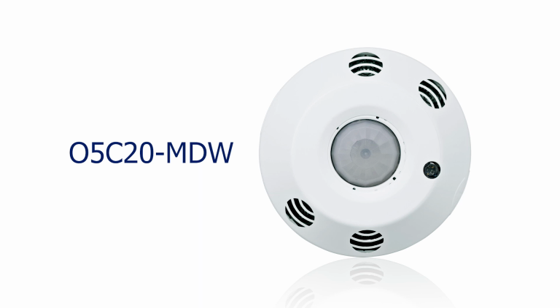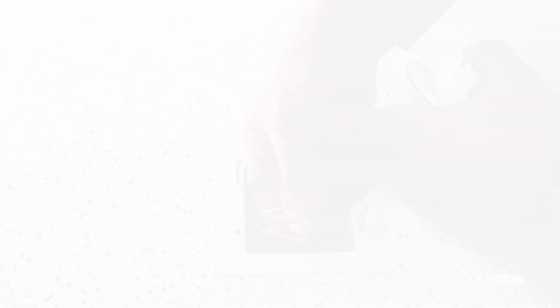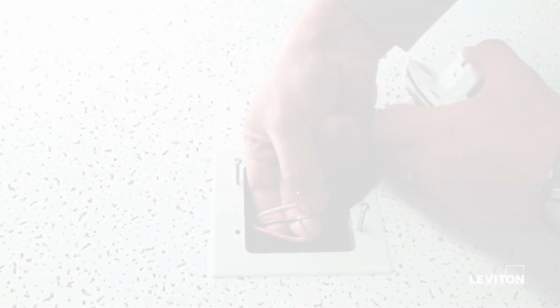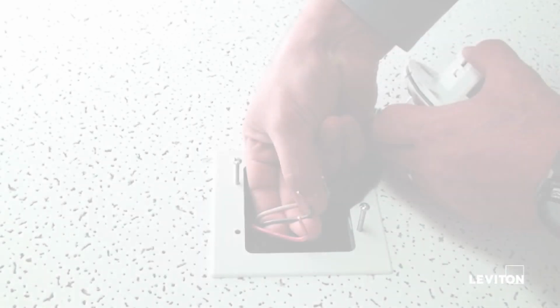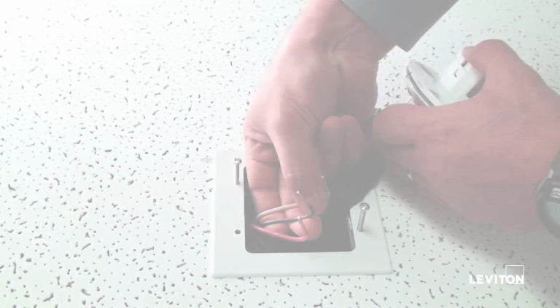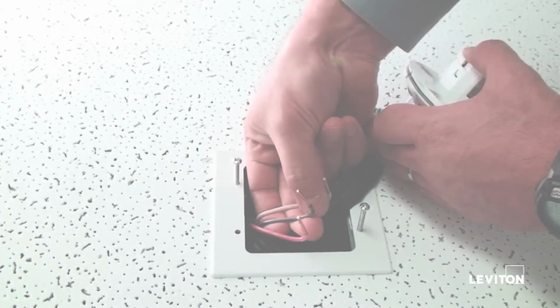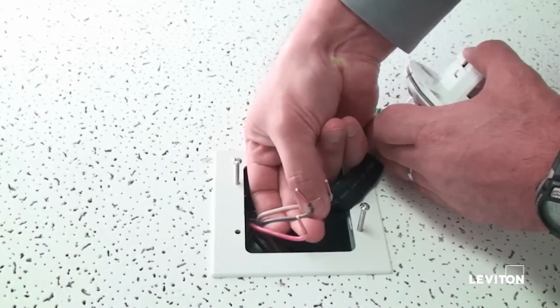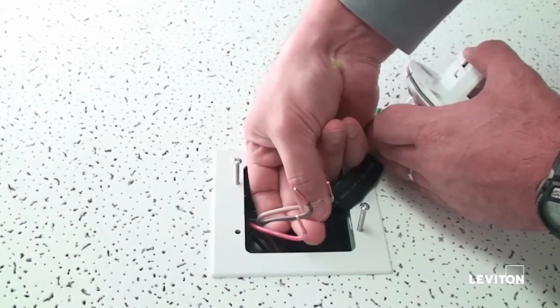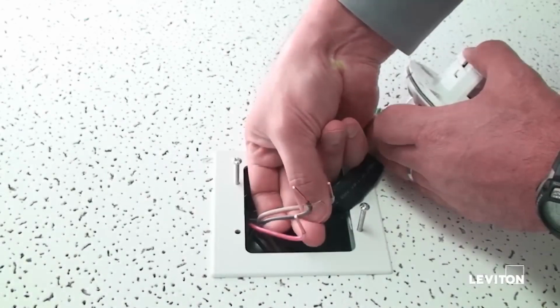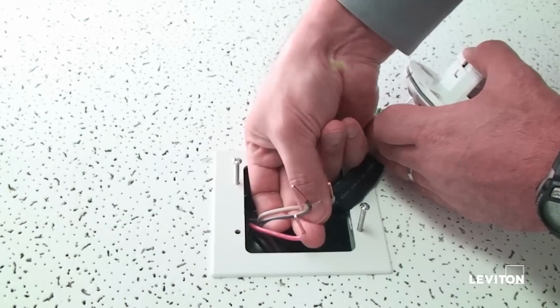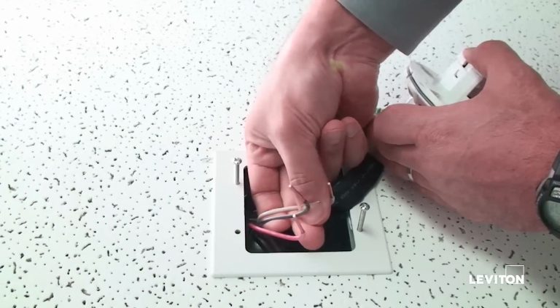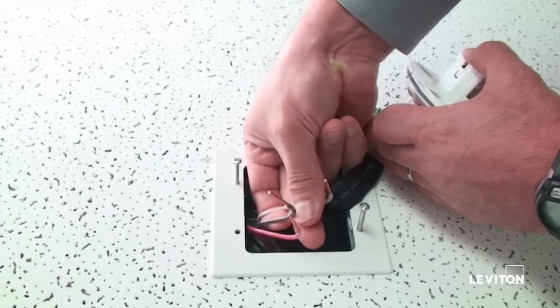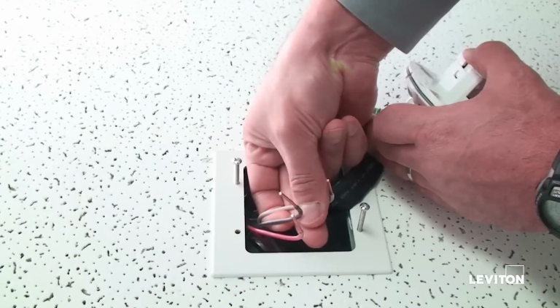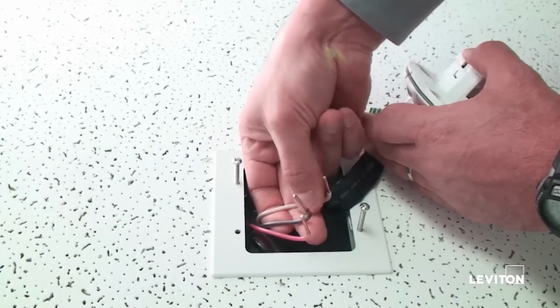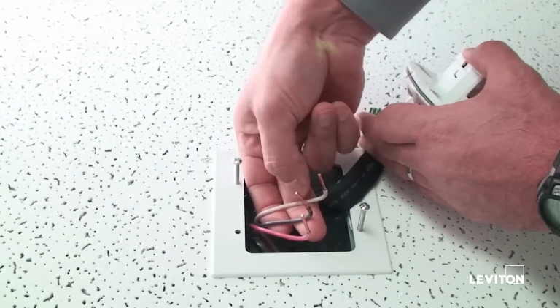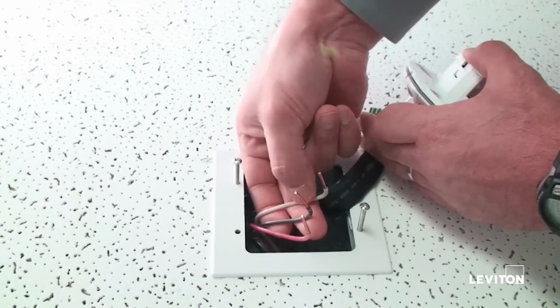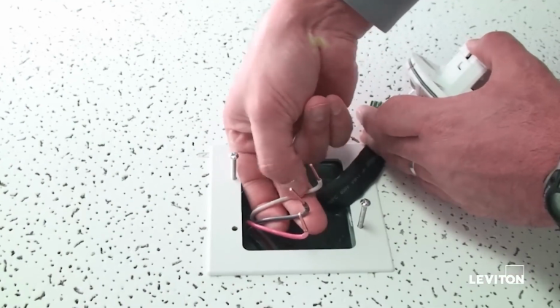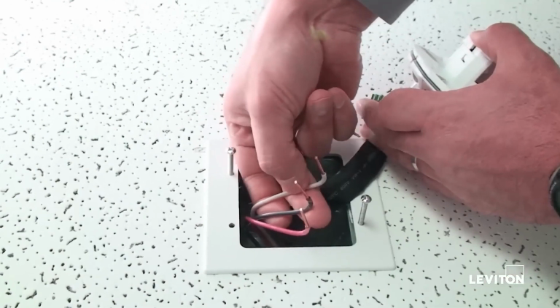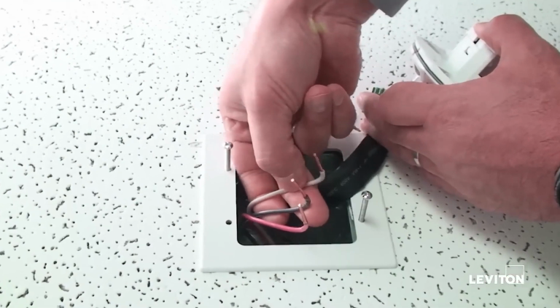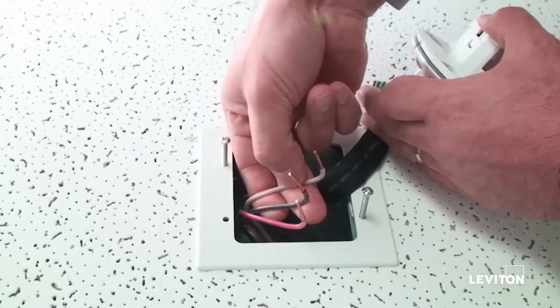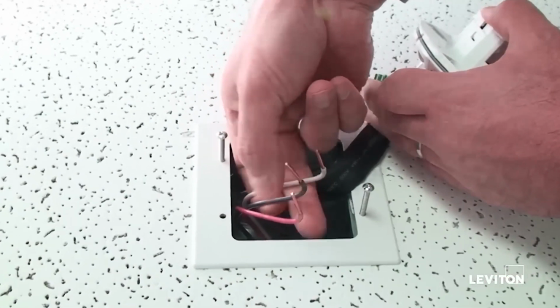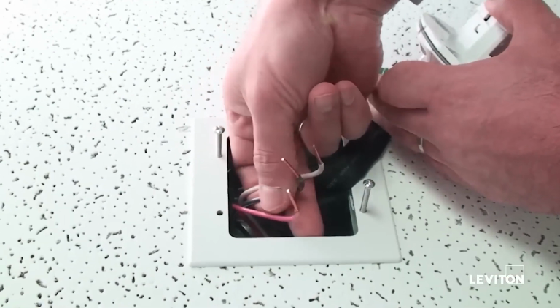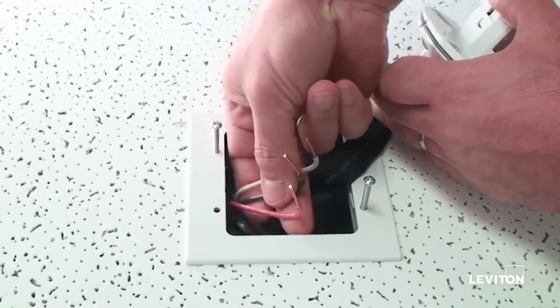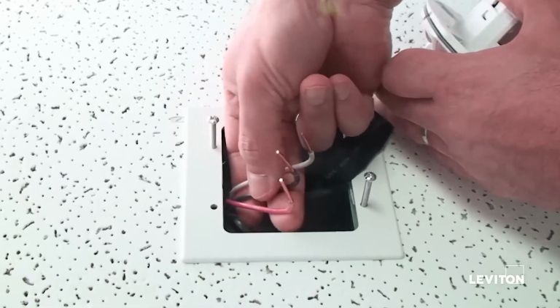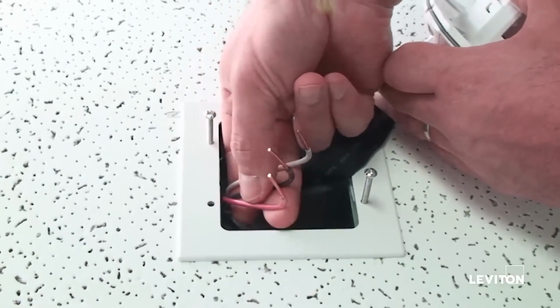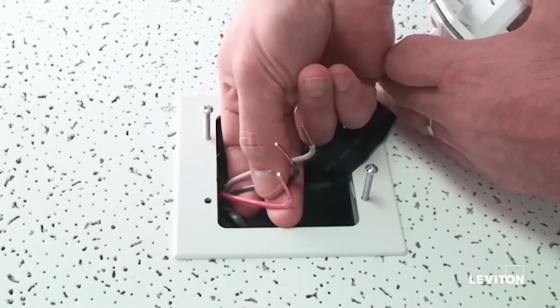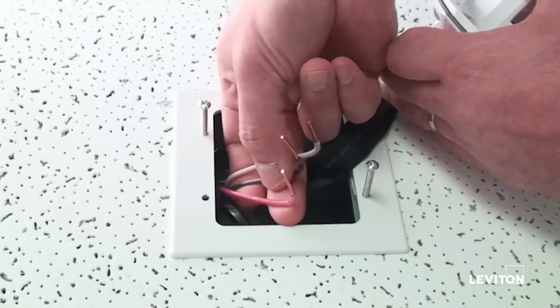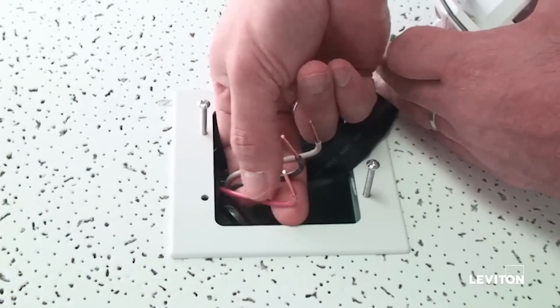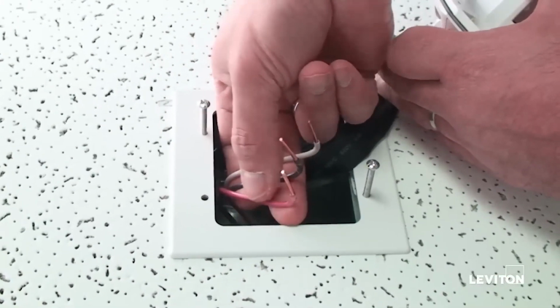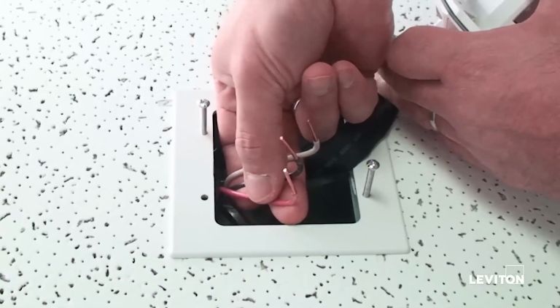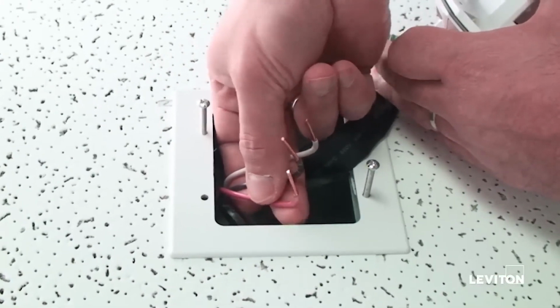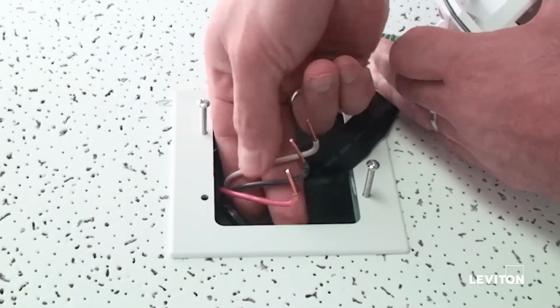To install power to the device, you will need three wires: white neutral, line black, and load red.